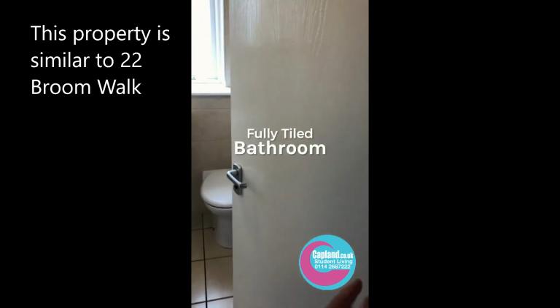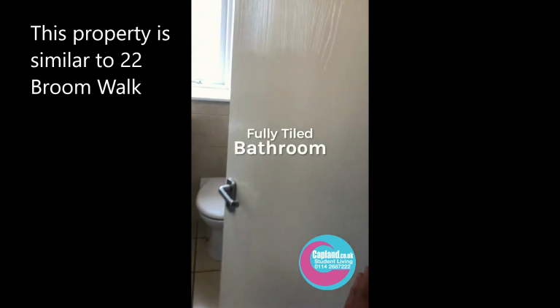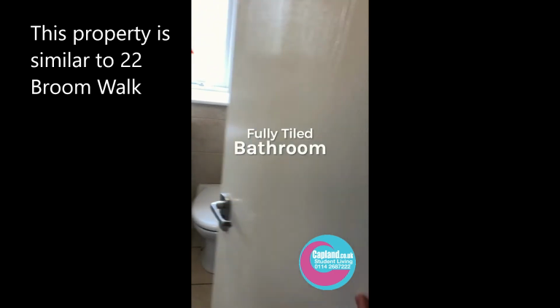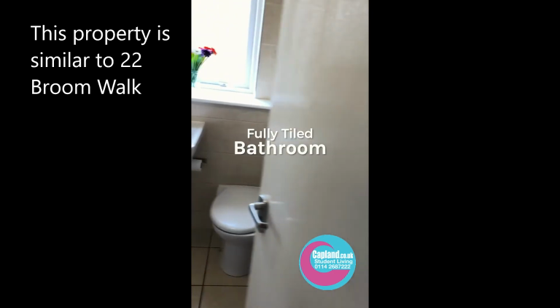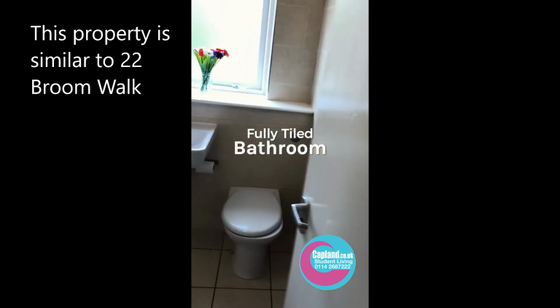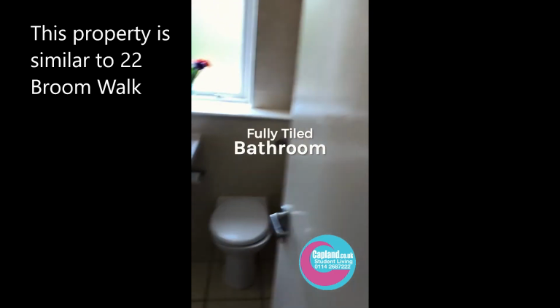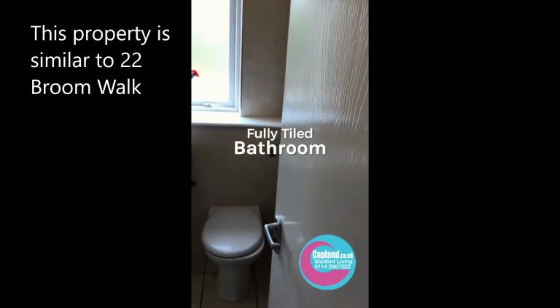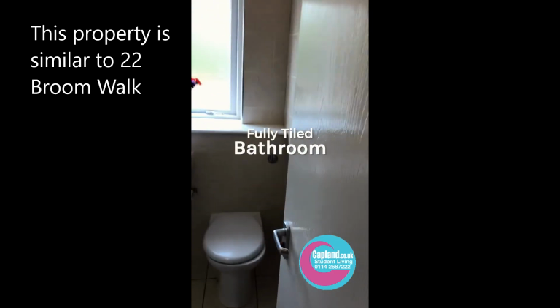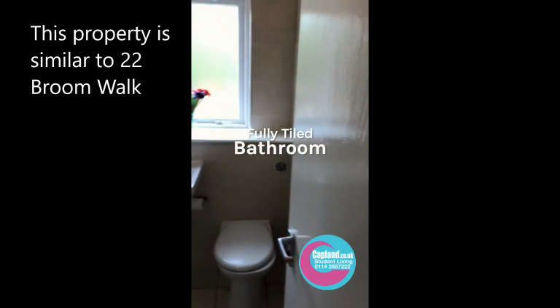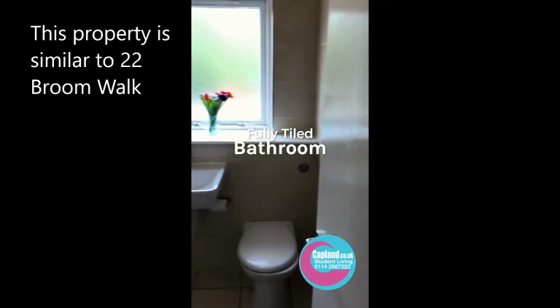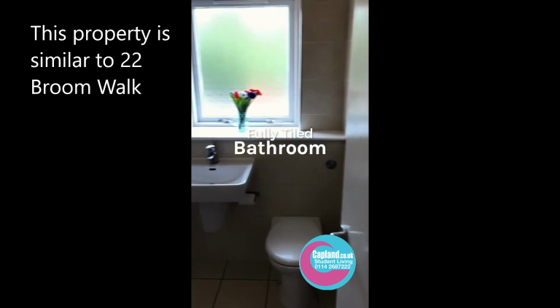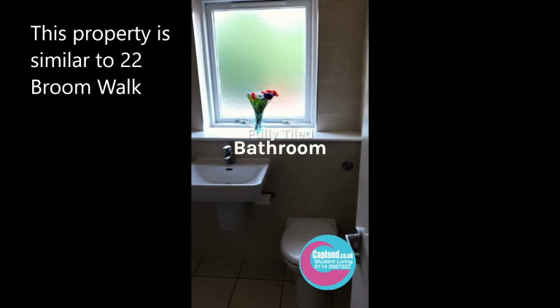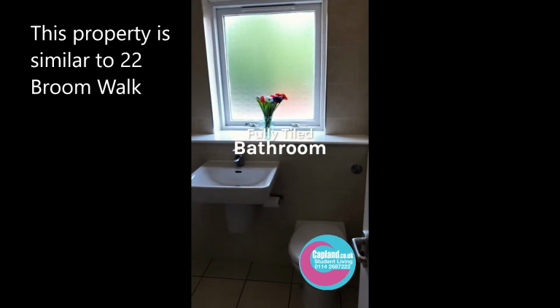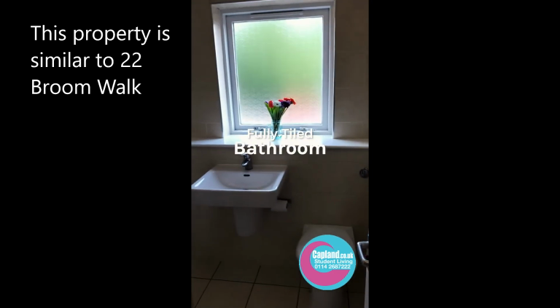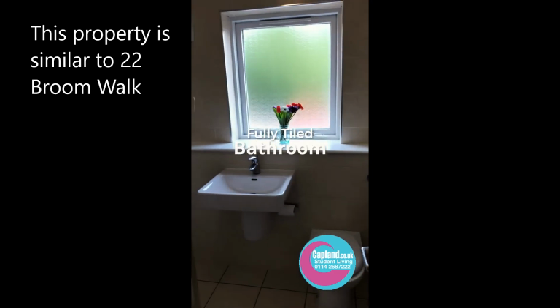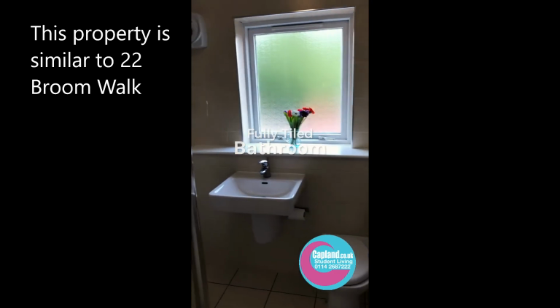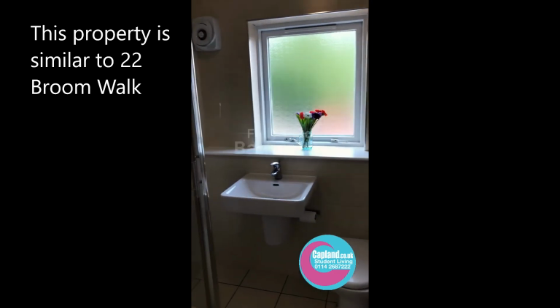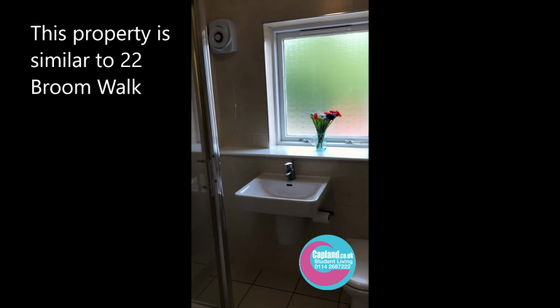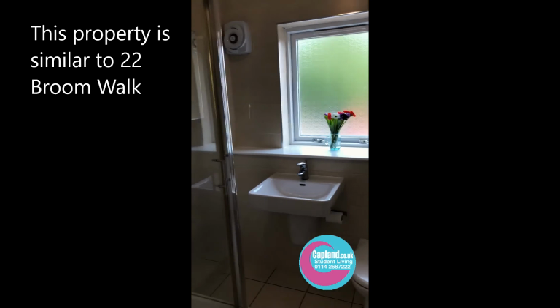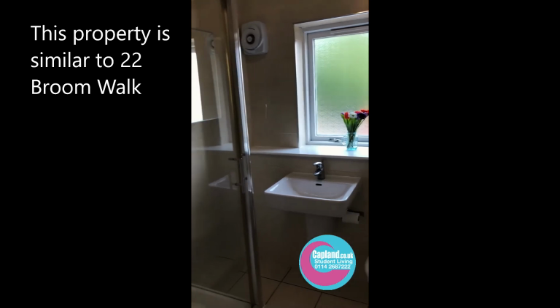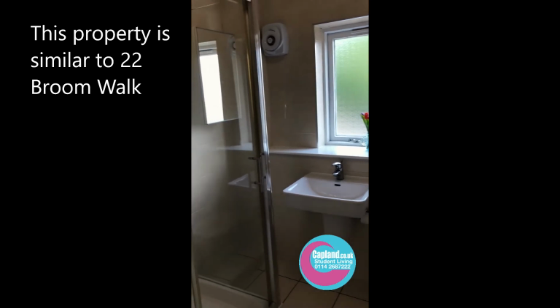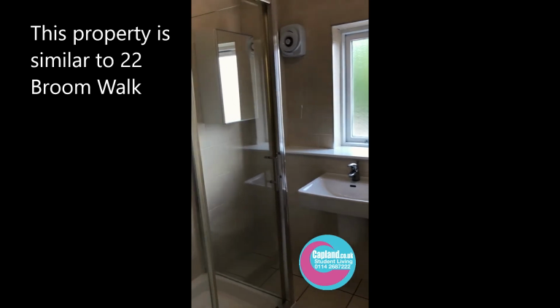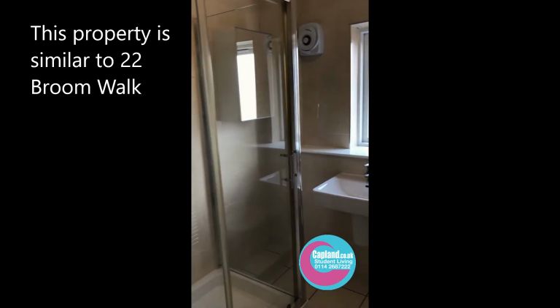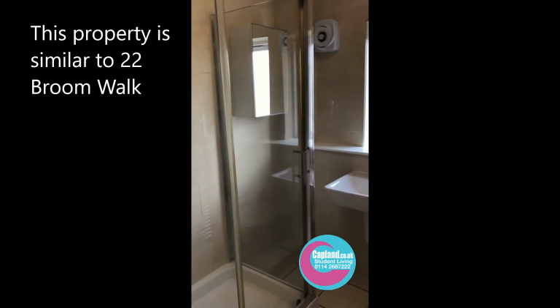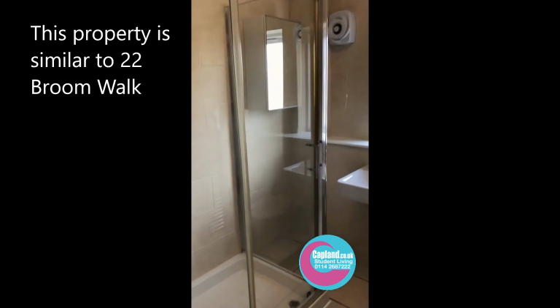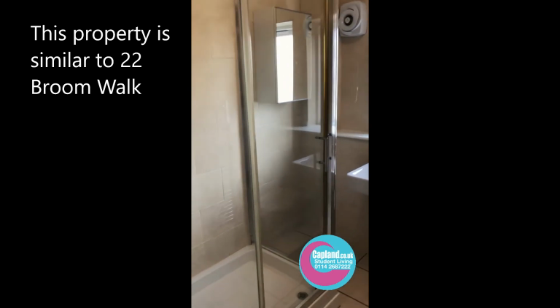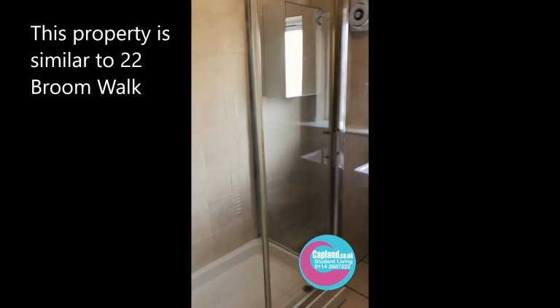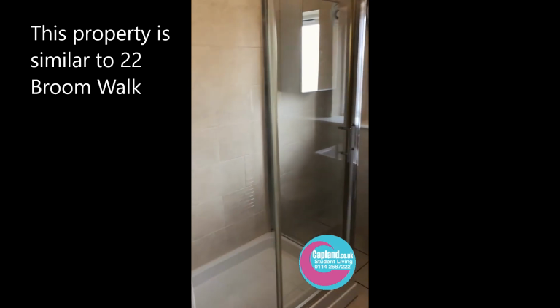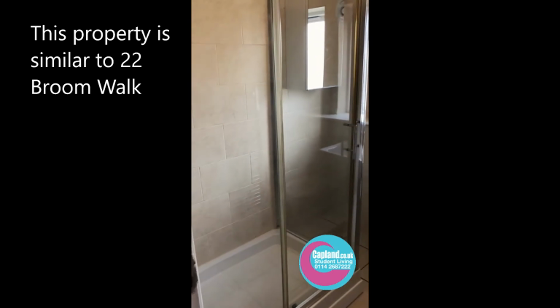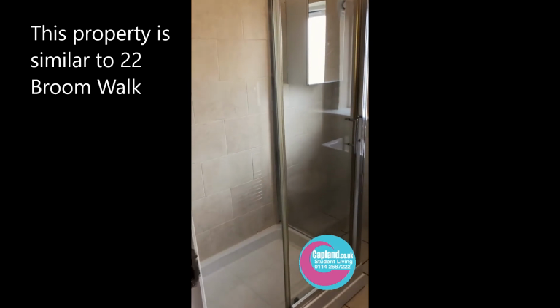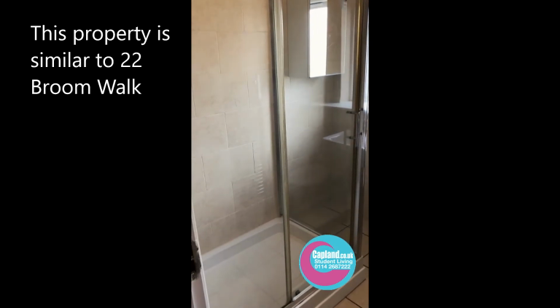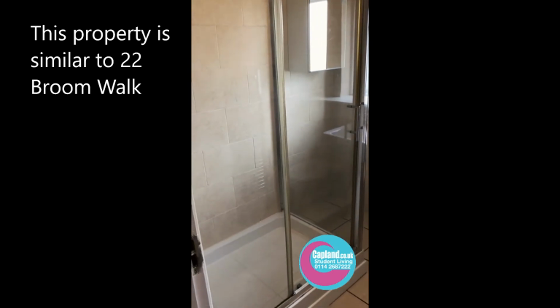Just across the hallway we have the bathroom. It's fully tiled, looks really quite nice, with a large shower and good extraction. Really nice bathroom.